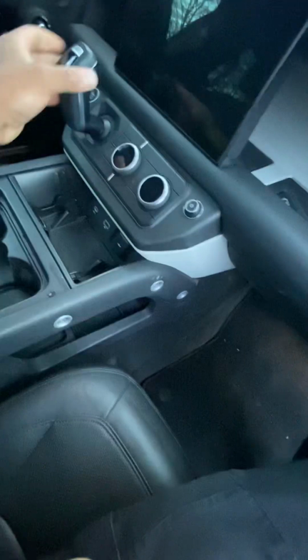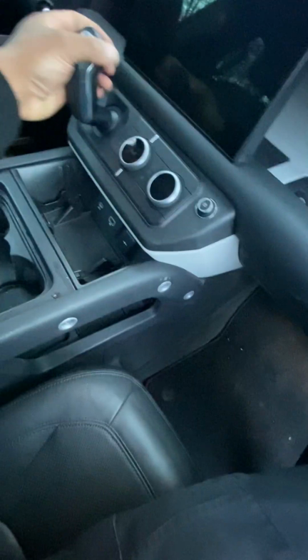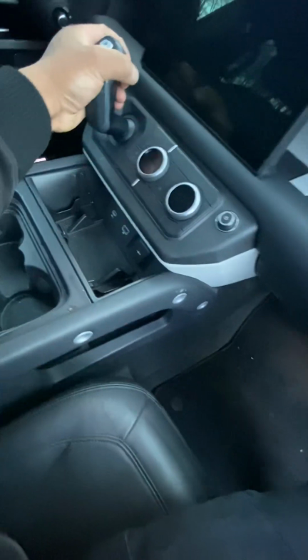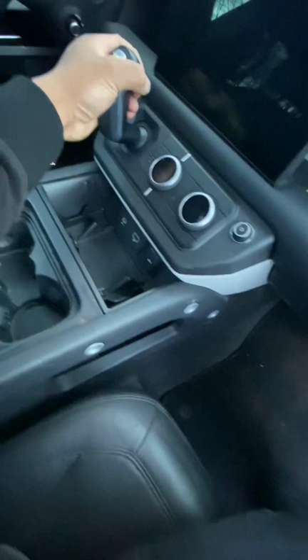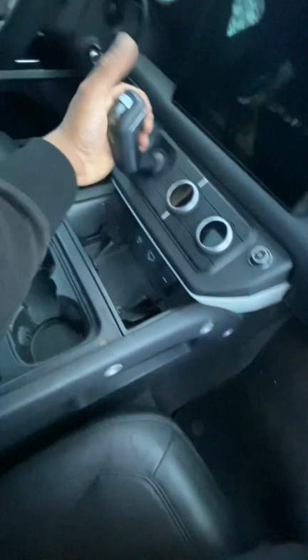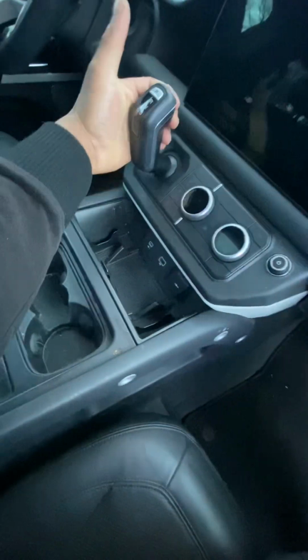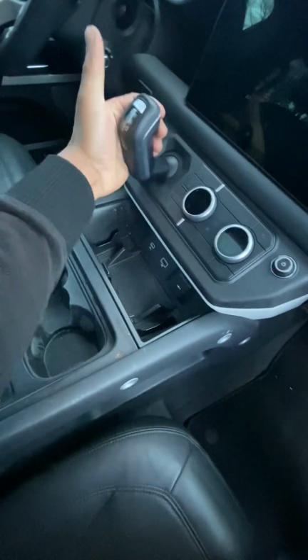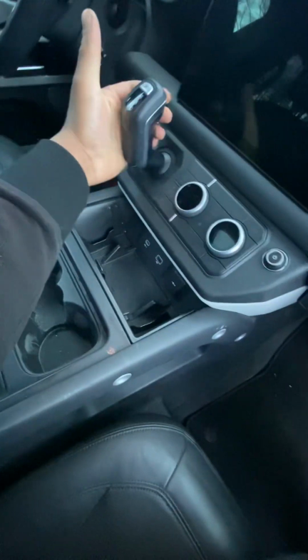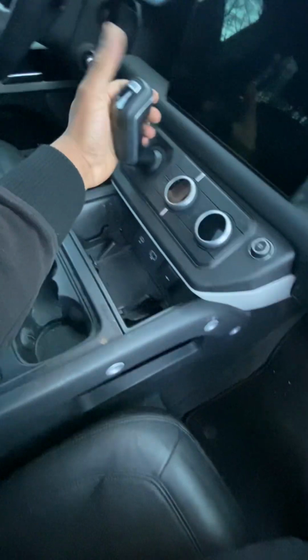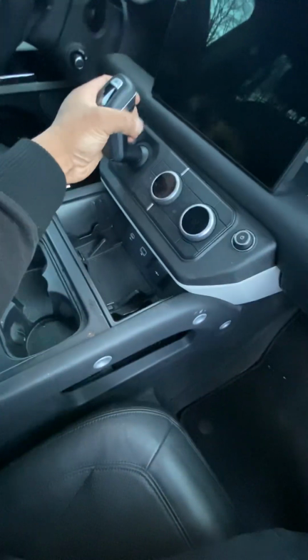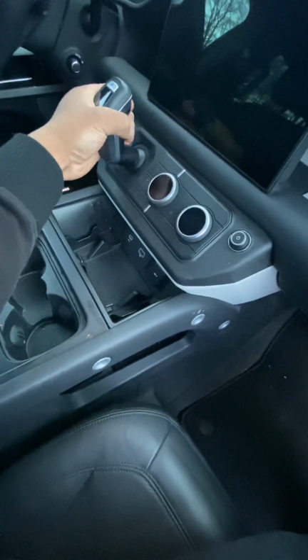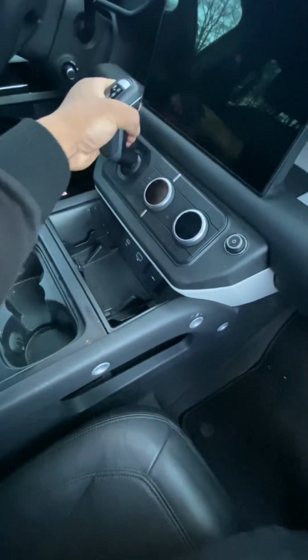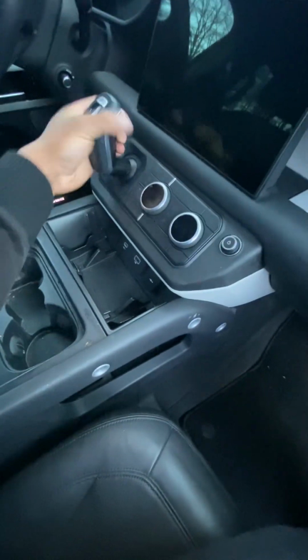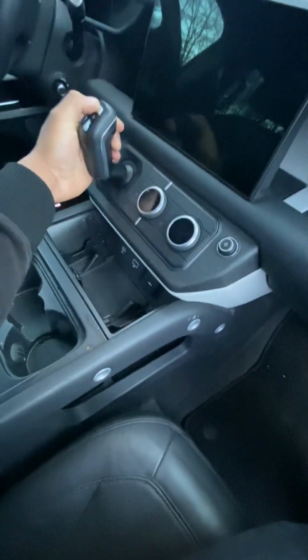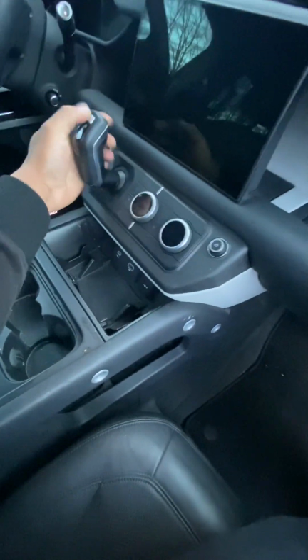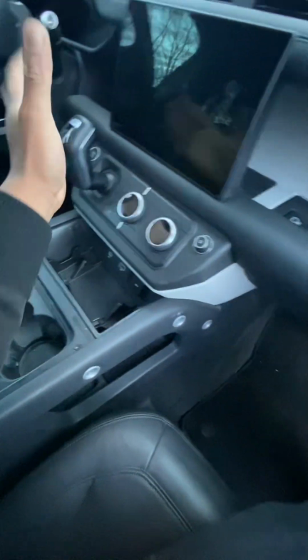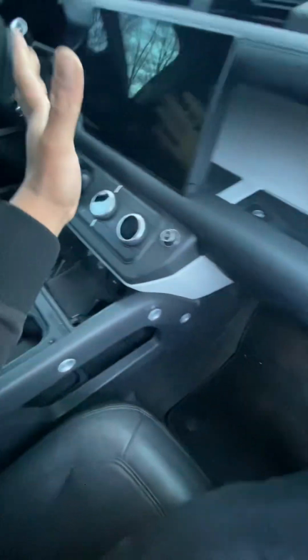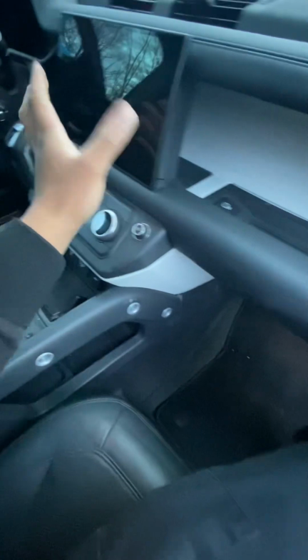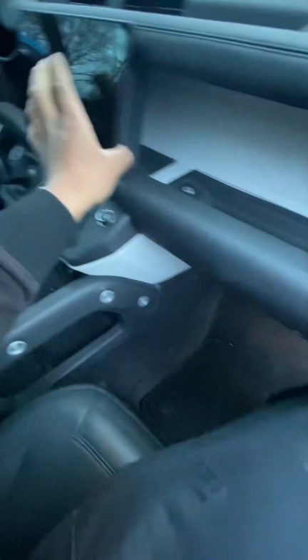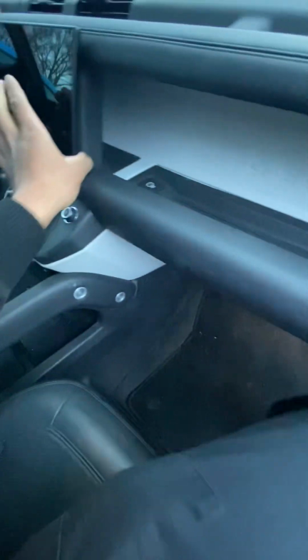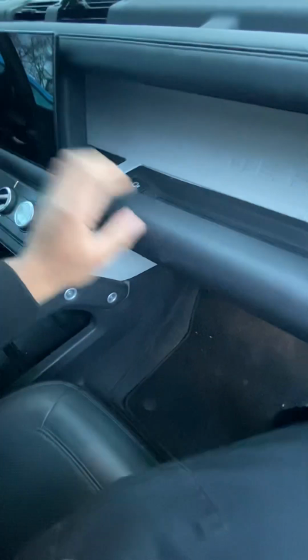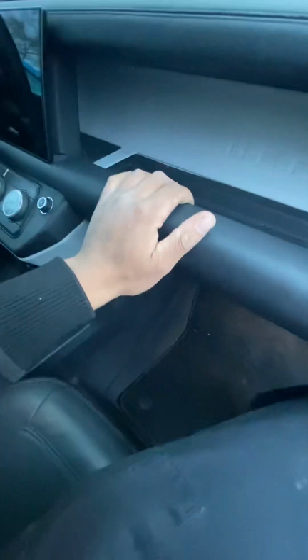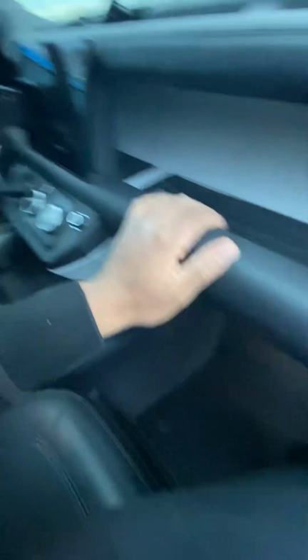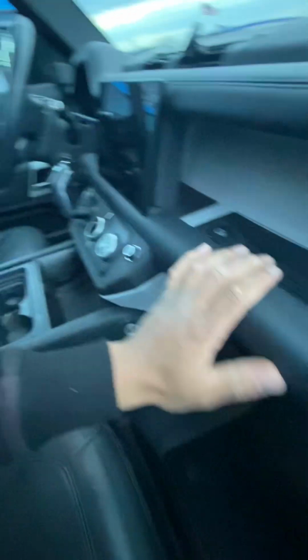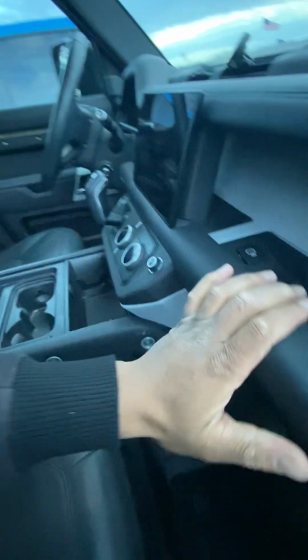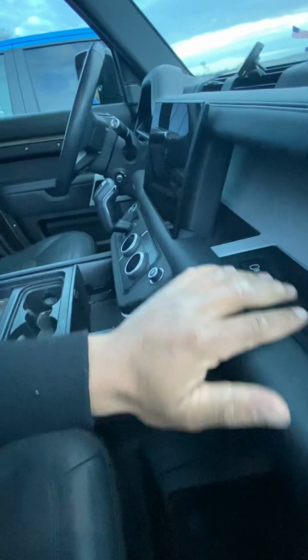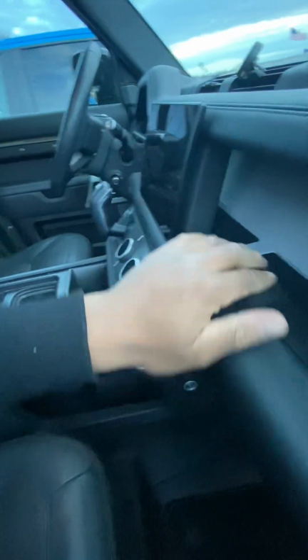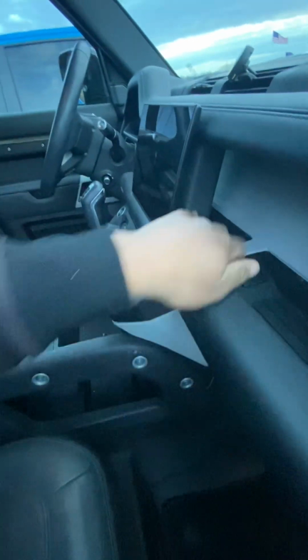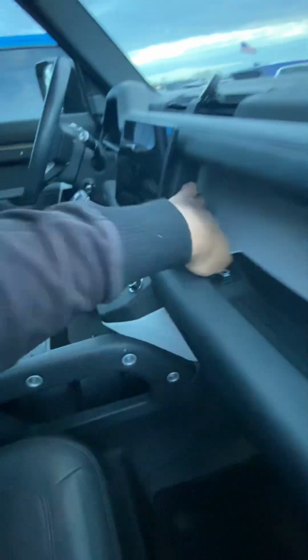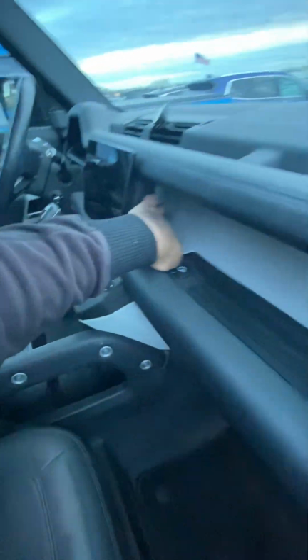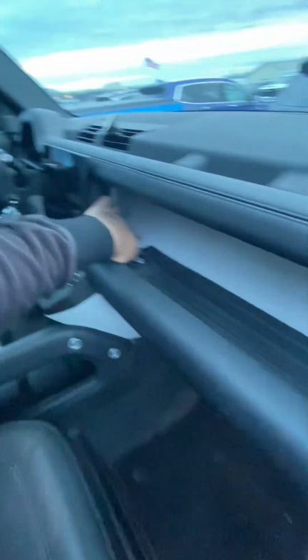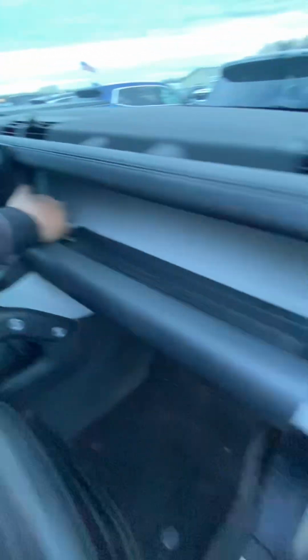This shifter is pretty cool — it really makes you feel like you're in a Land Rover. I like this floating screen — it's pretty sweet.